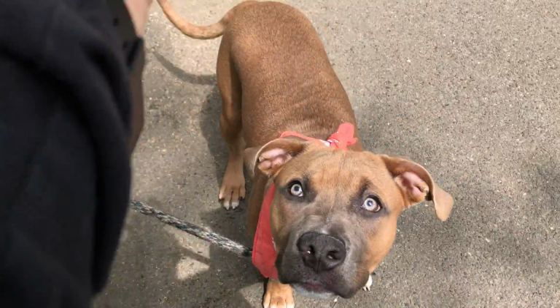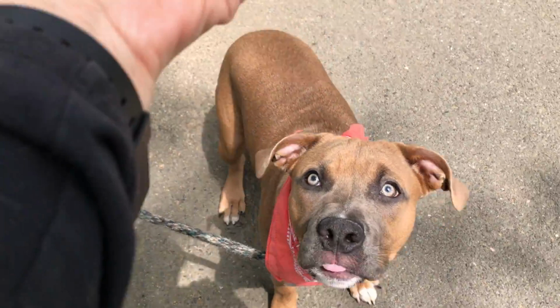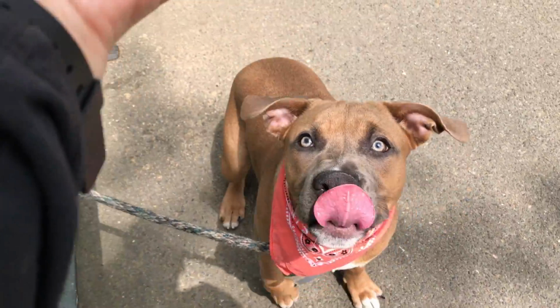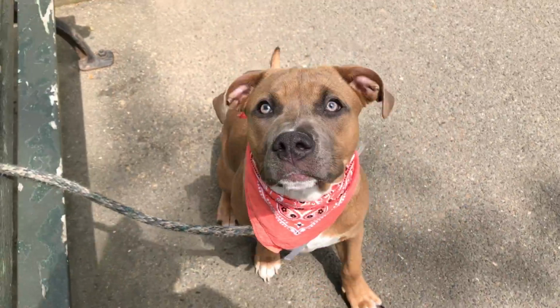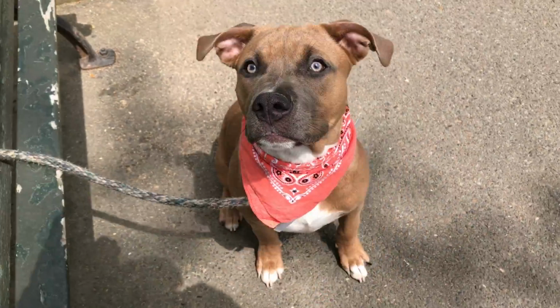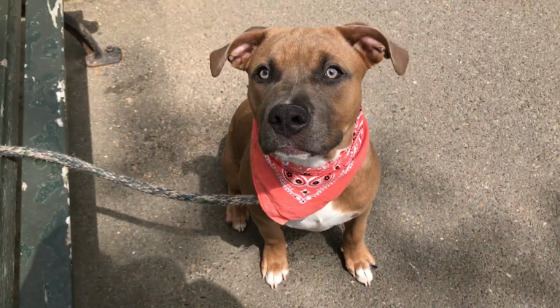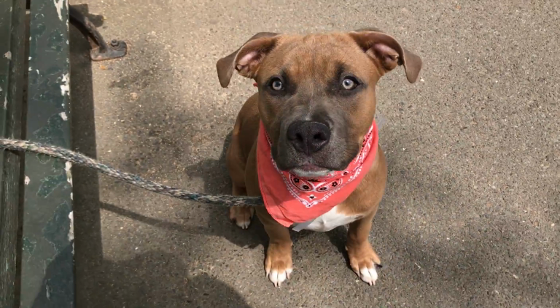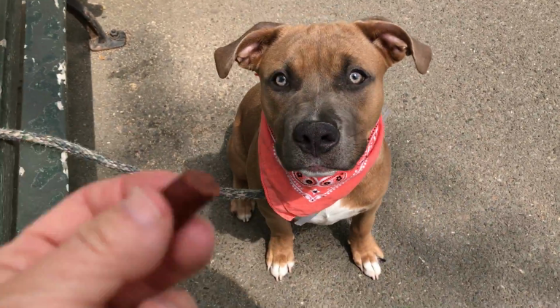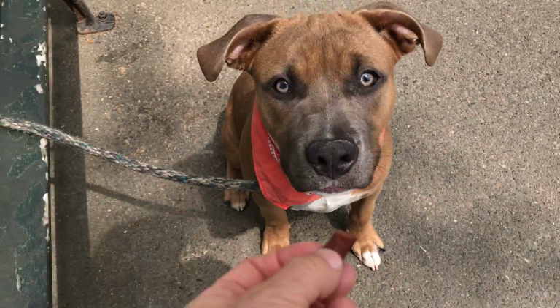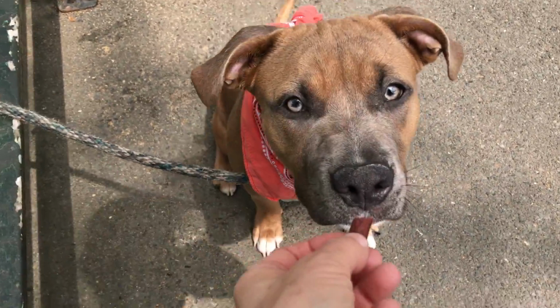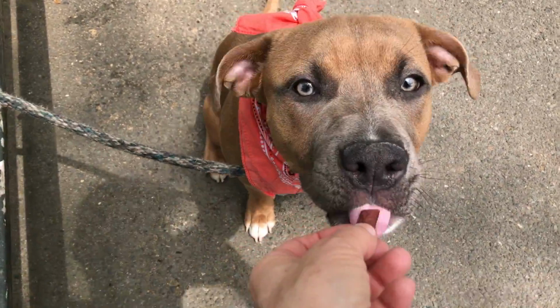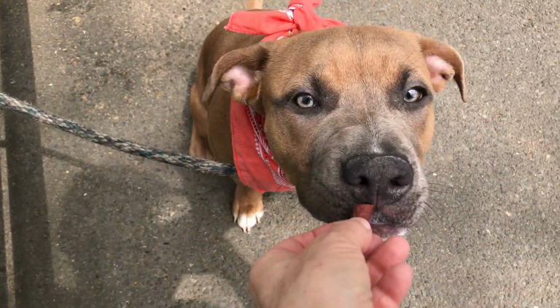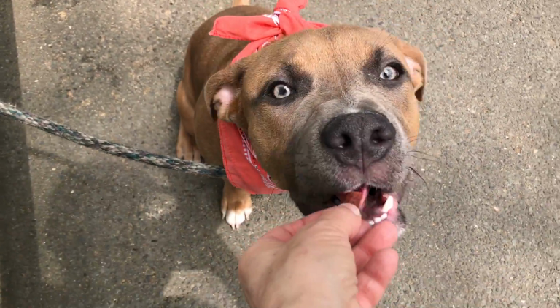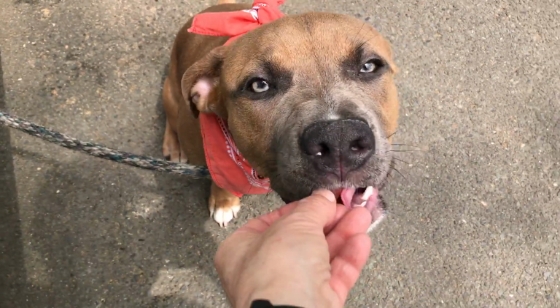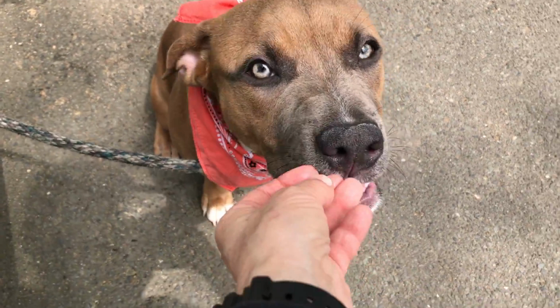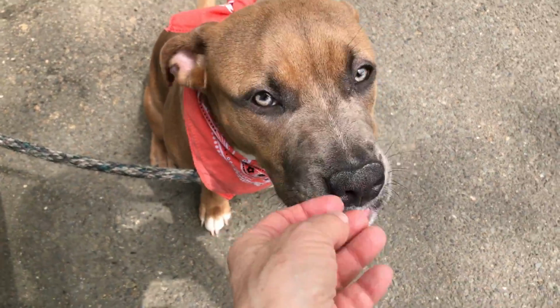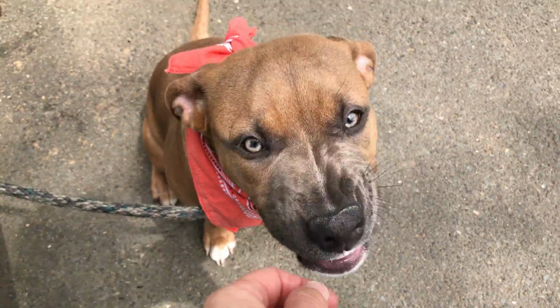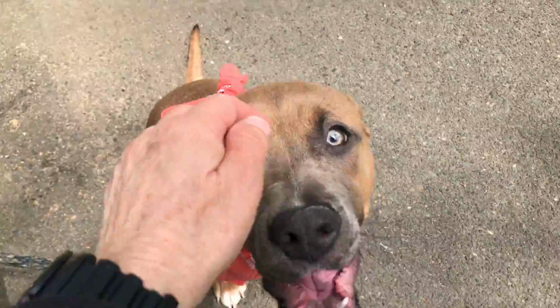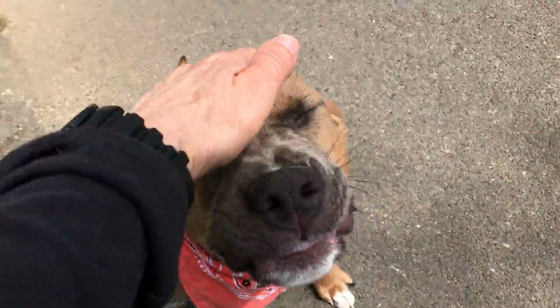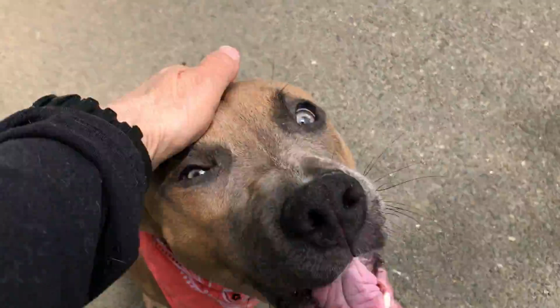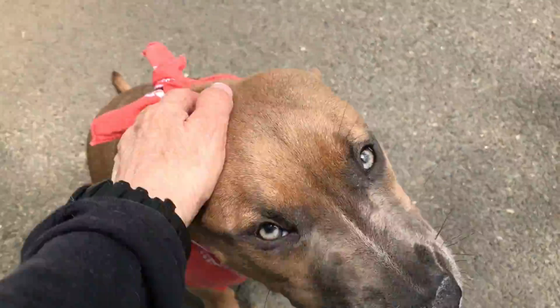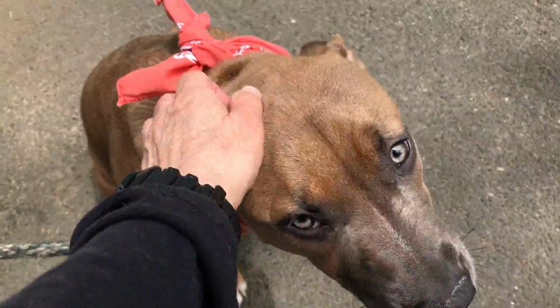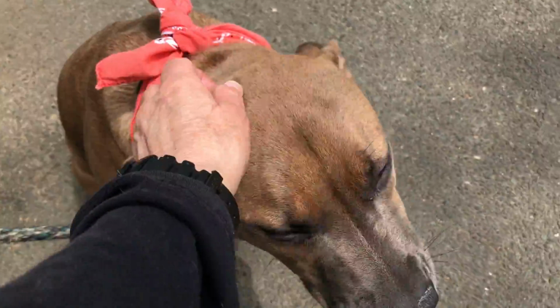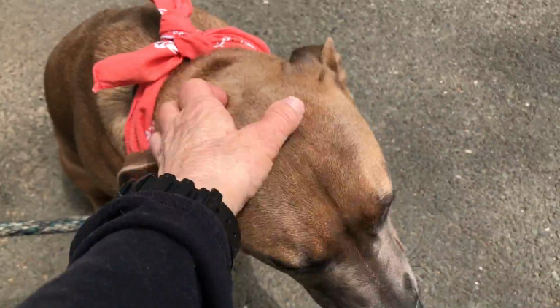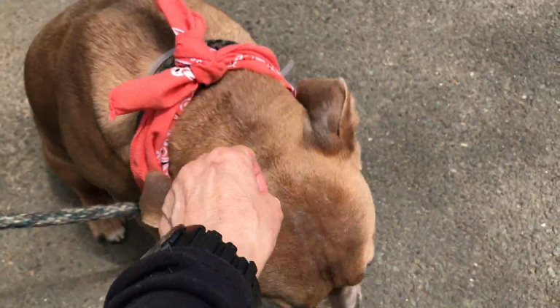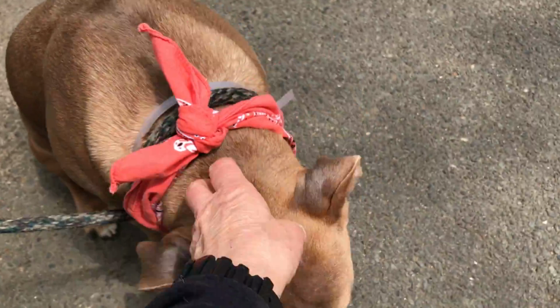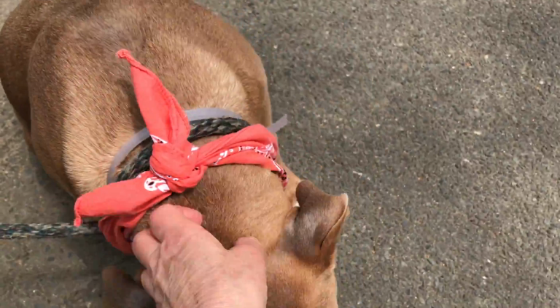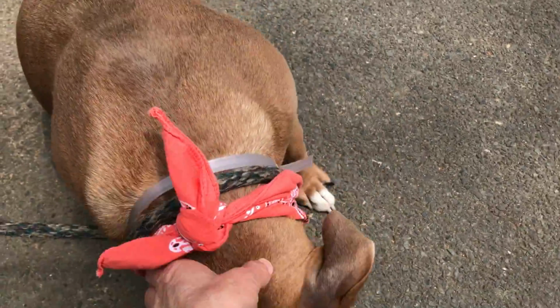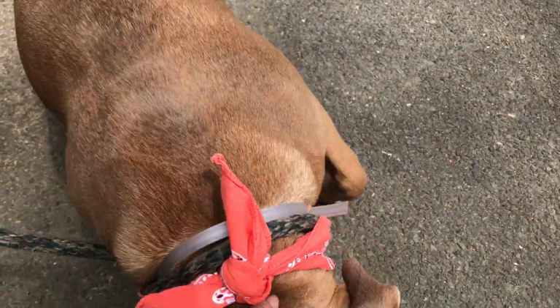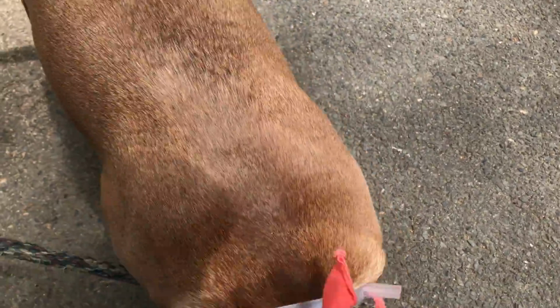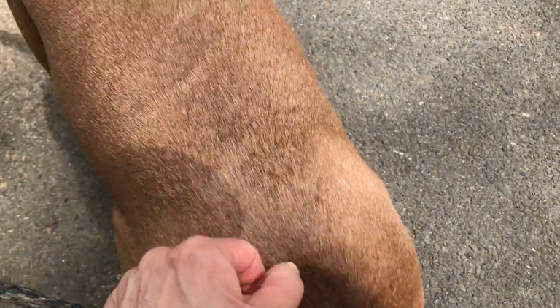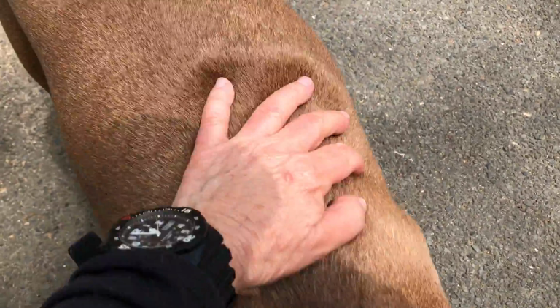Sit. Good boy. He's been beautifully taken care of — nice, shiny, shiny coat.